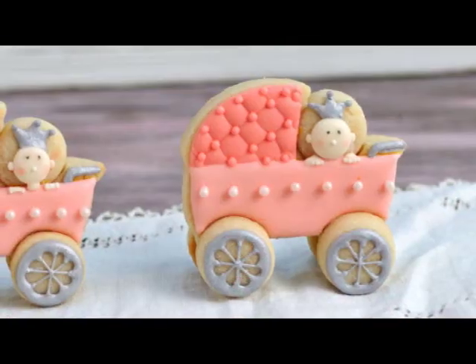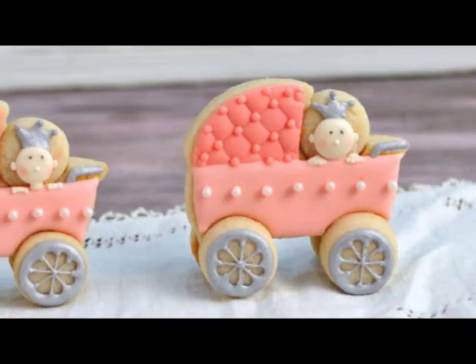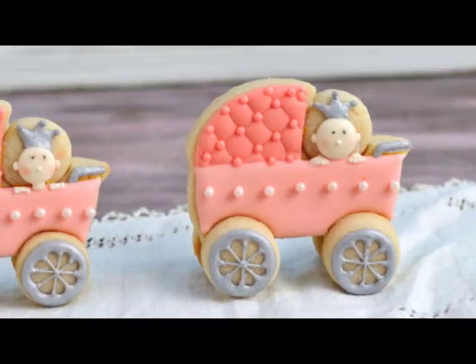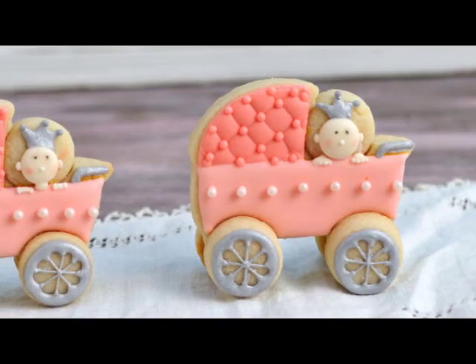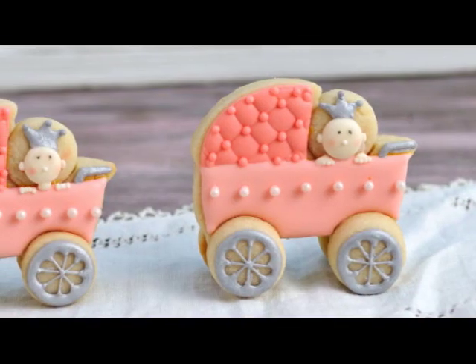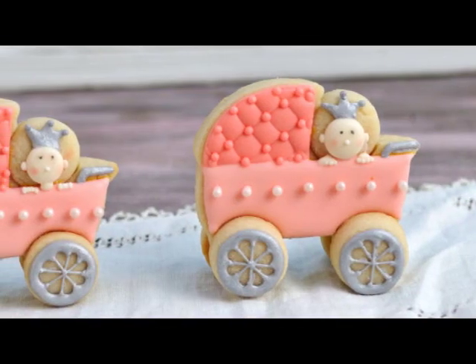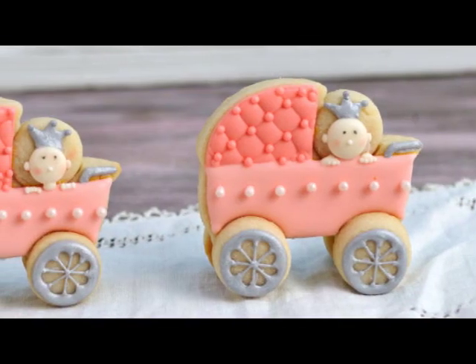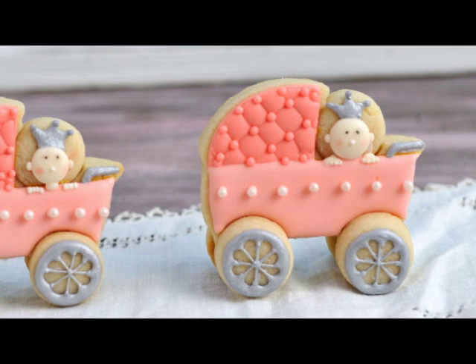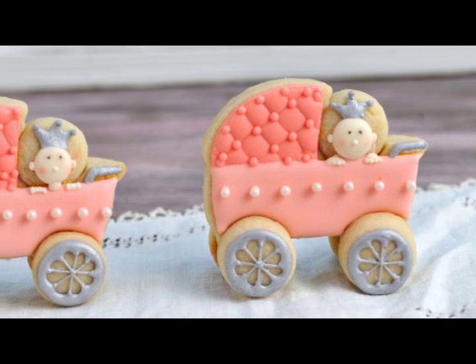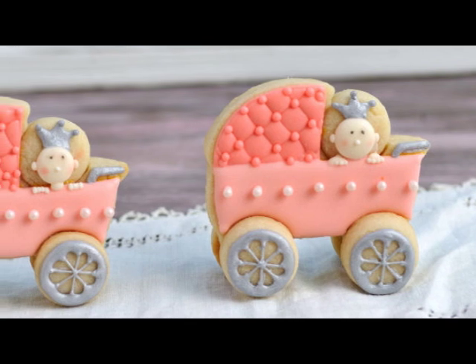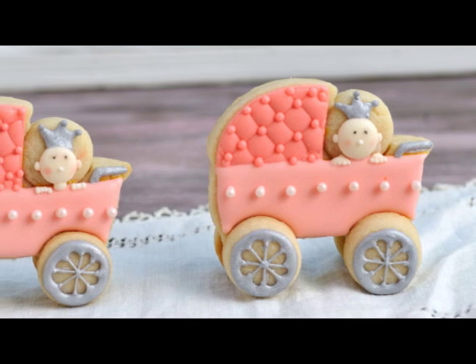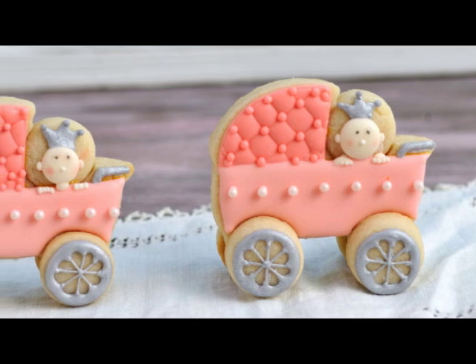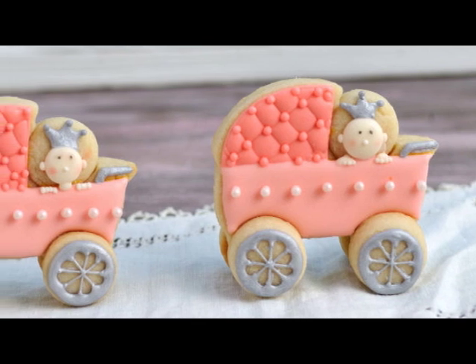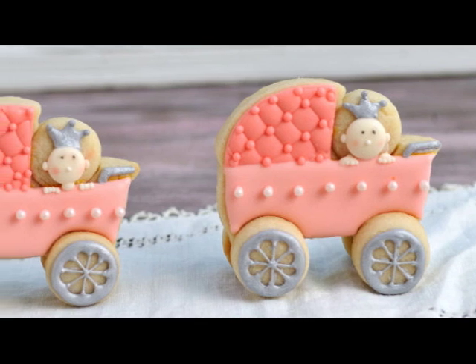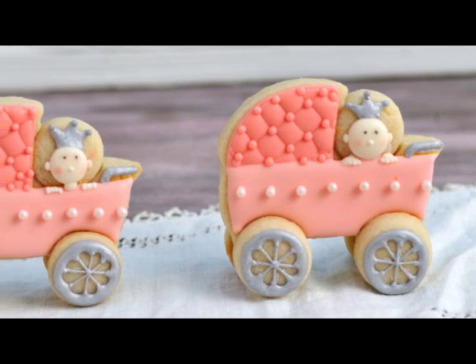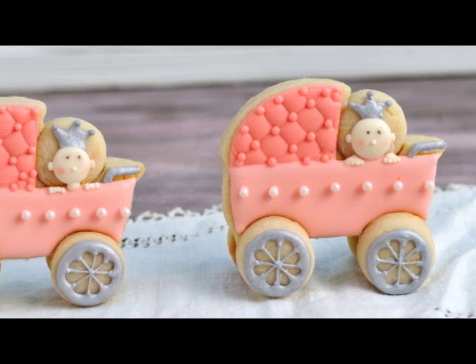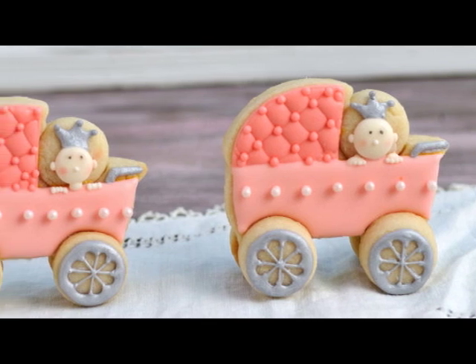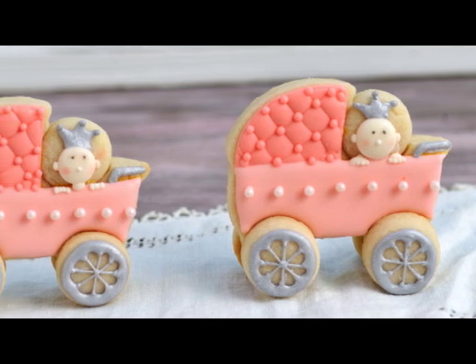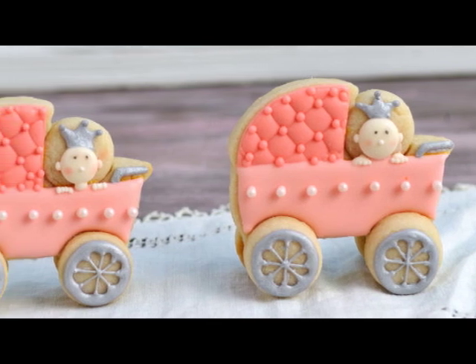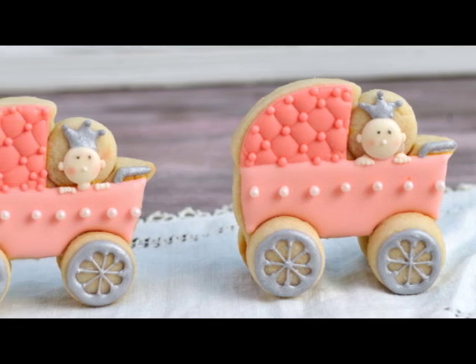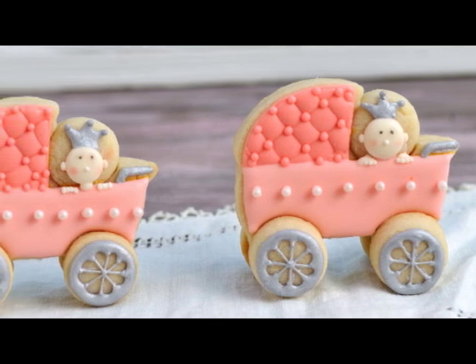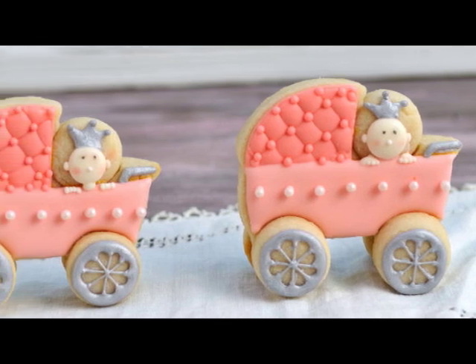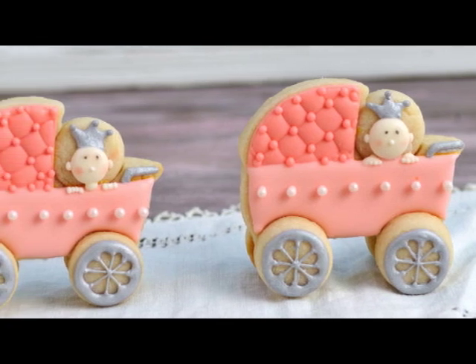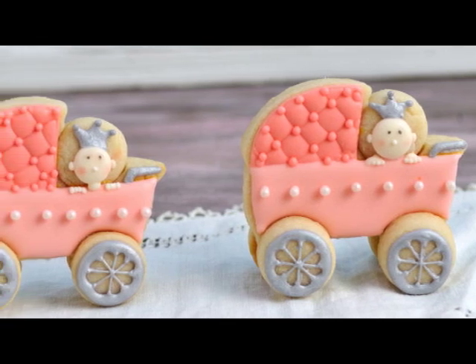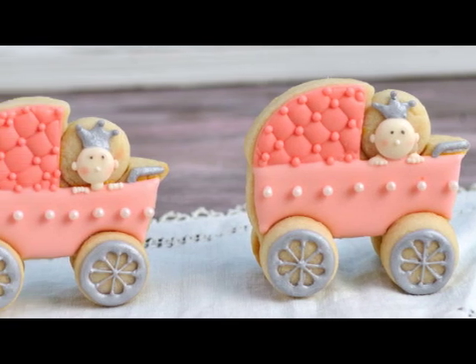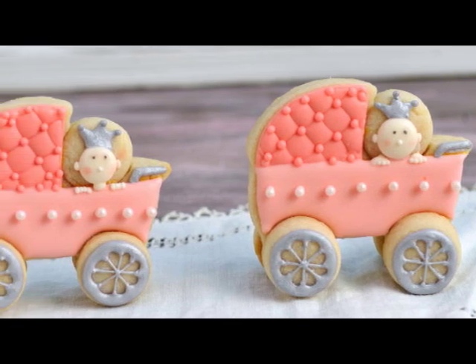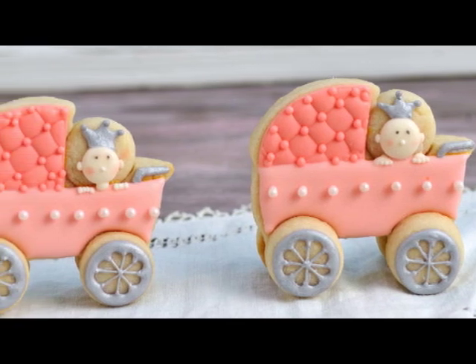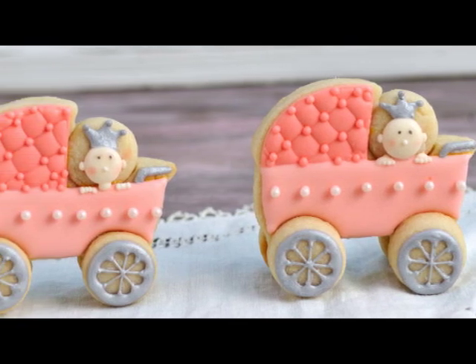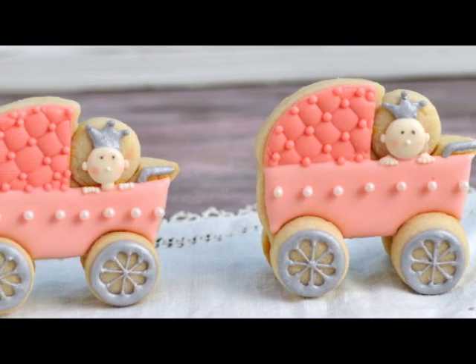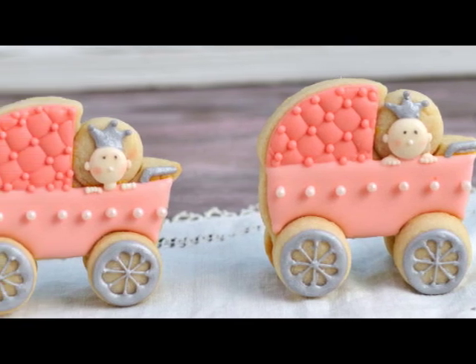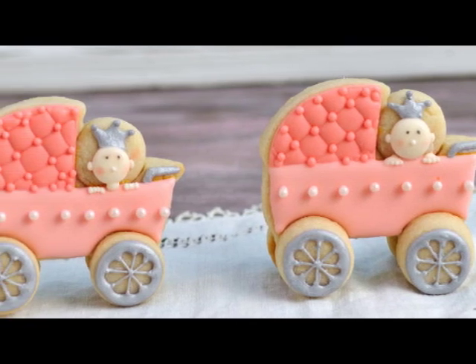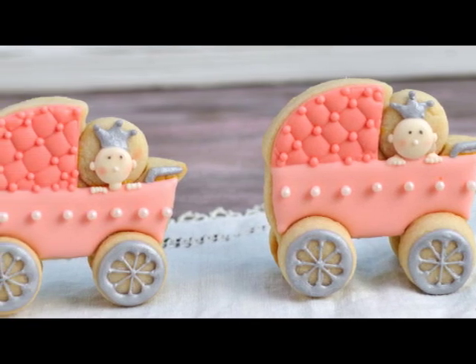Hi guys, welcome to Haniela's. Today I'm going to show you how to make these pretty 3D baby carriage cookies.